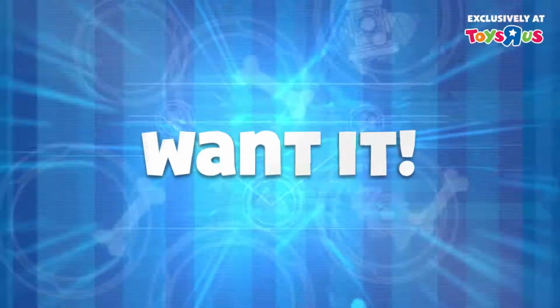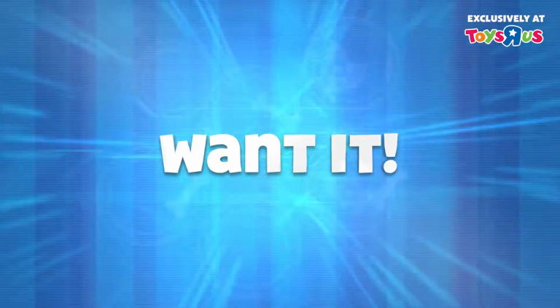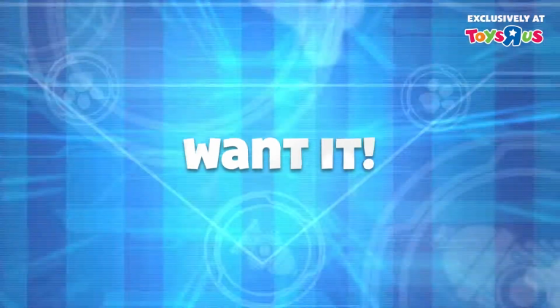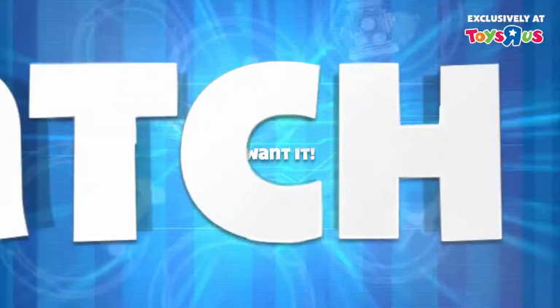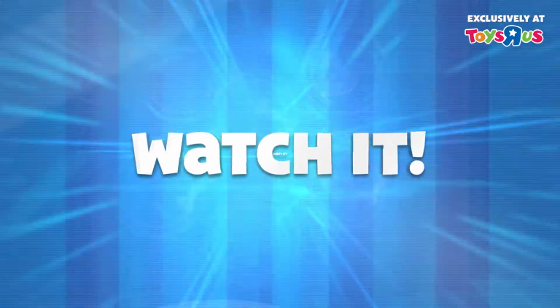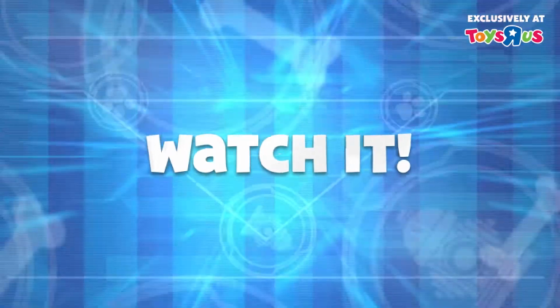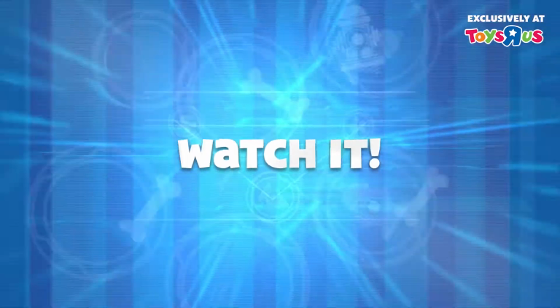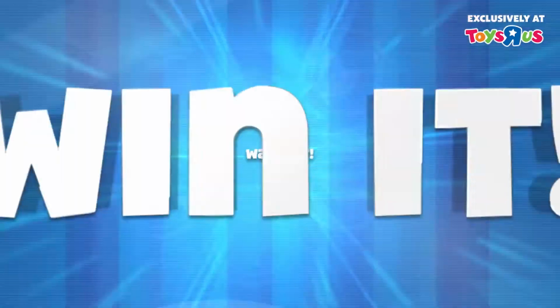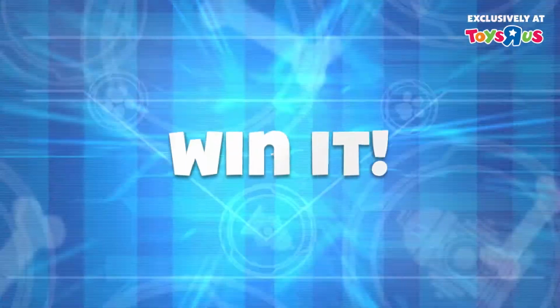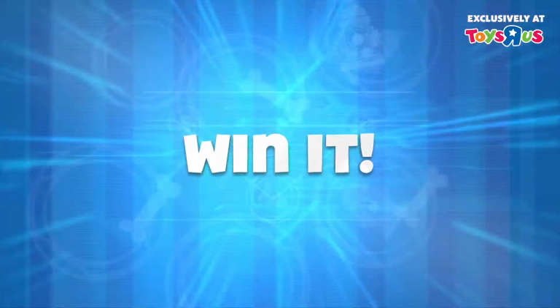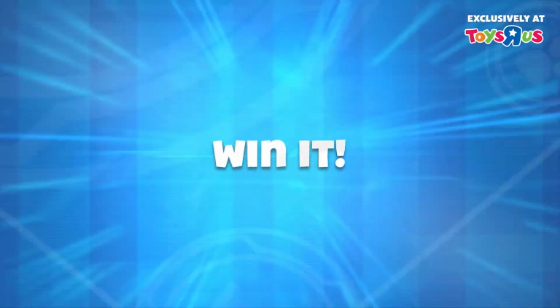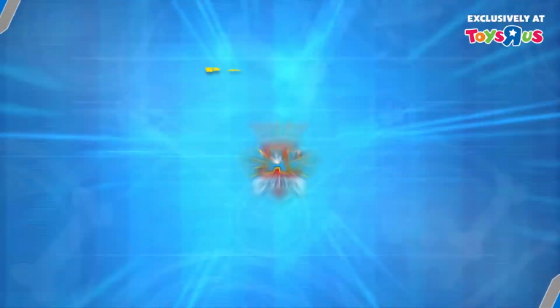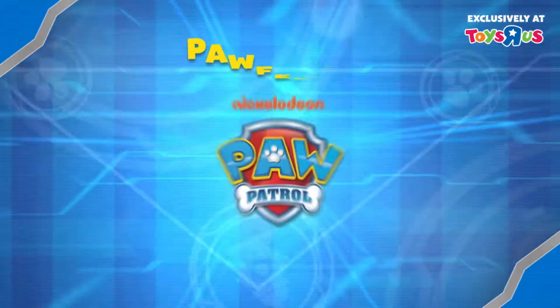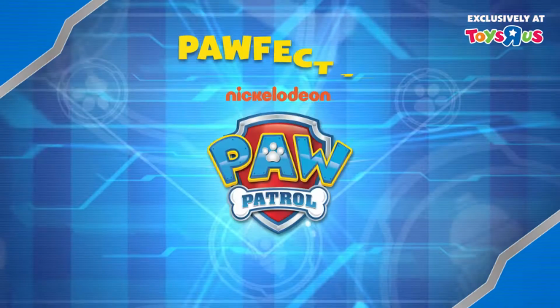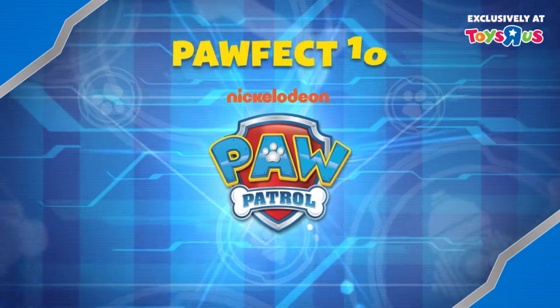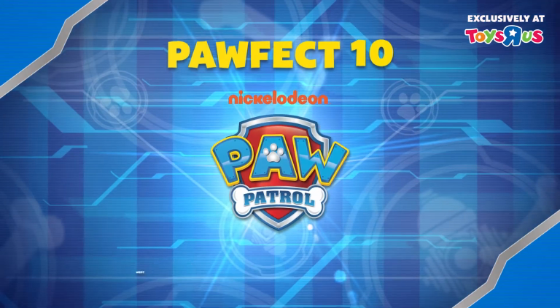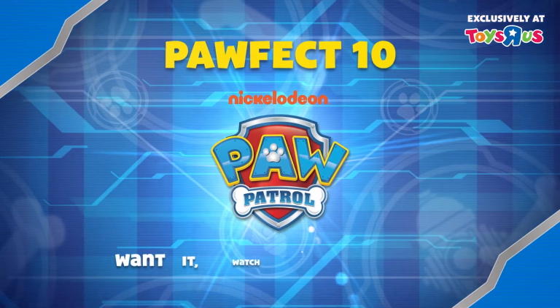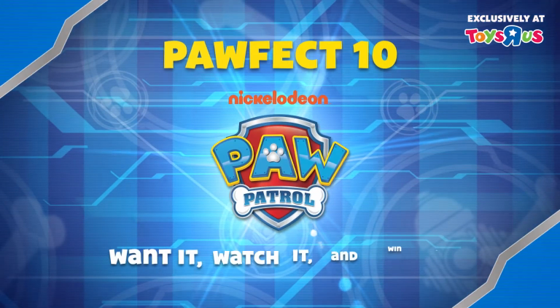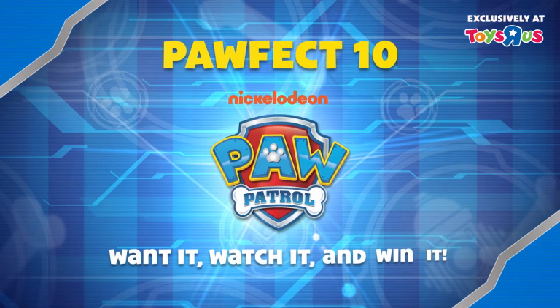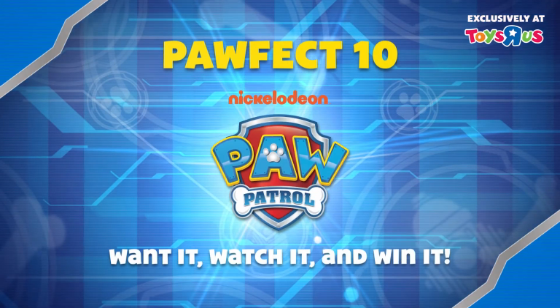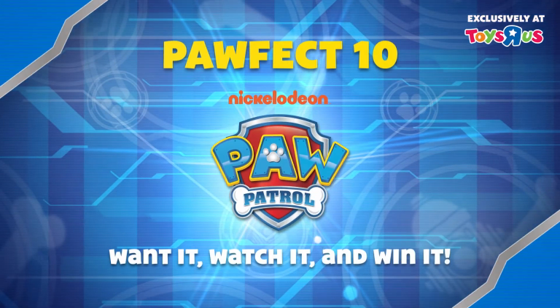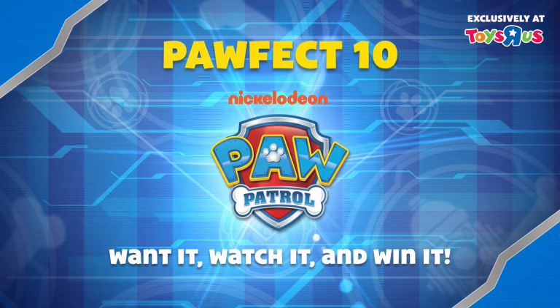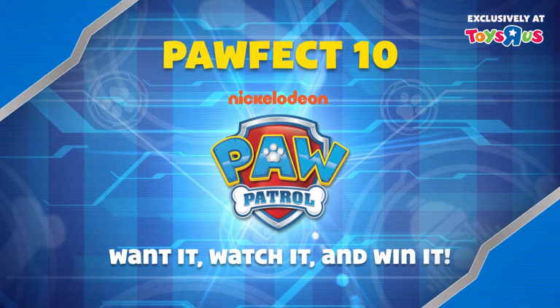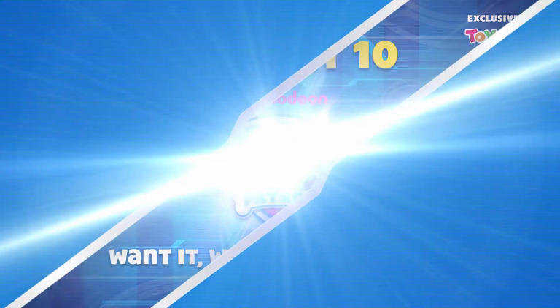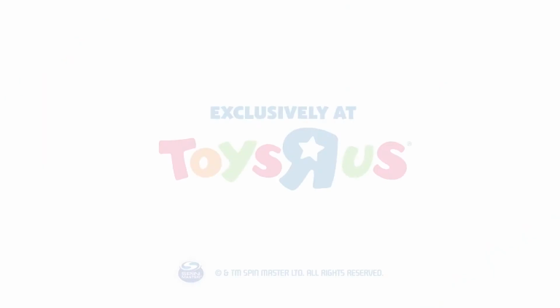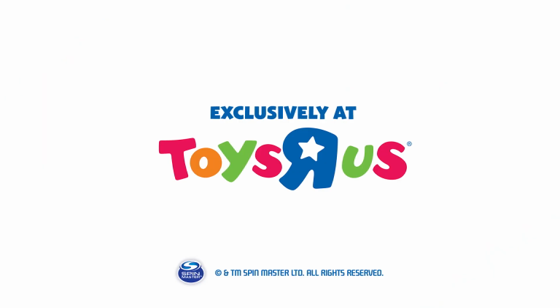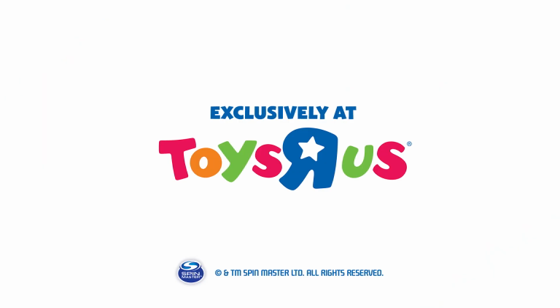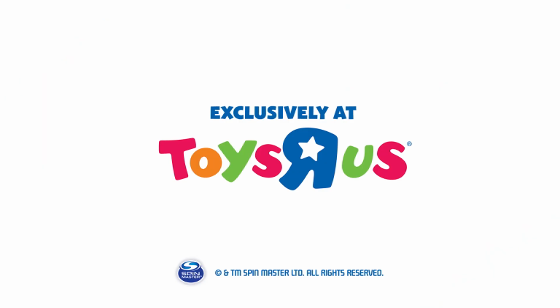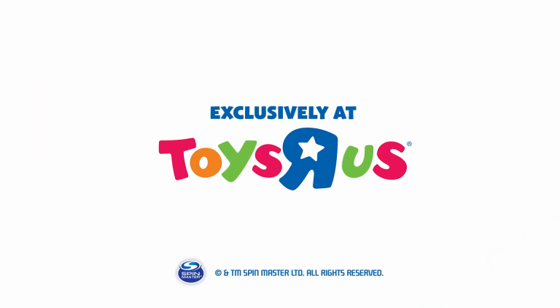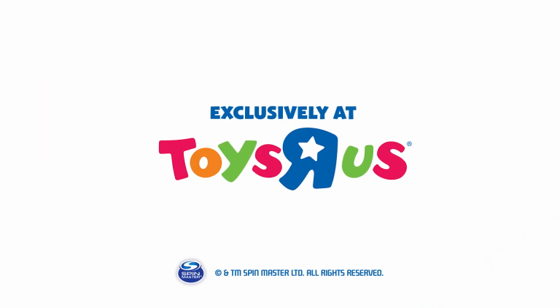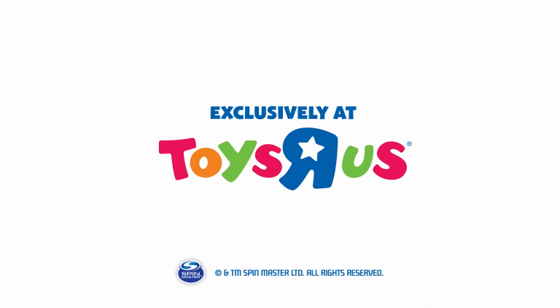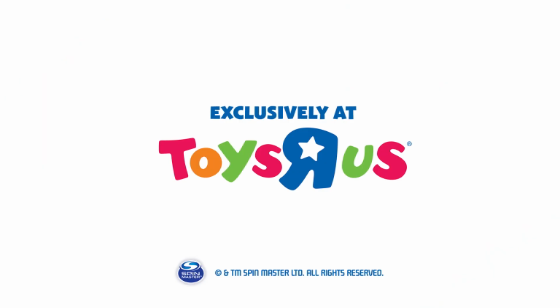Want it? Watch it? Win it! It's a PAWFIC 10 with PAW Patrol! Exclusively at Toys R Us!